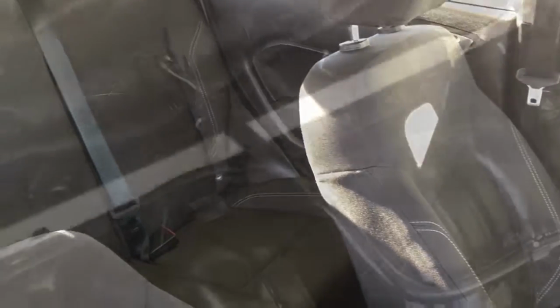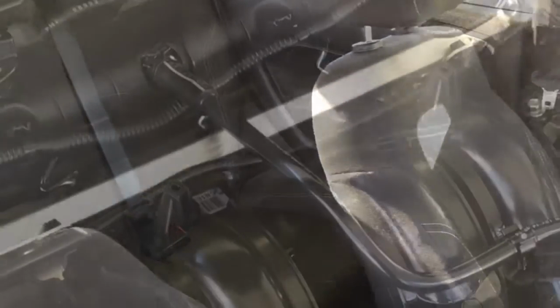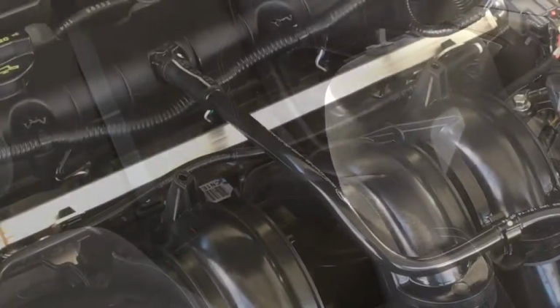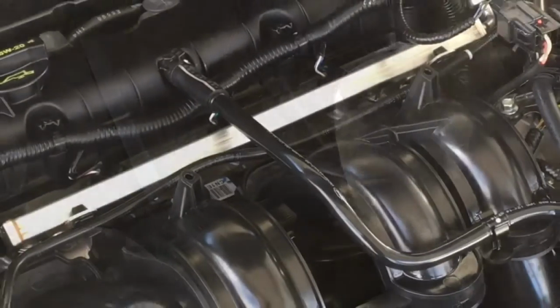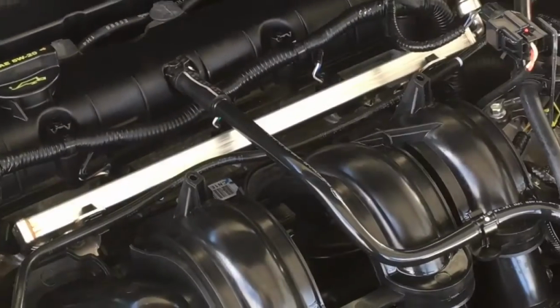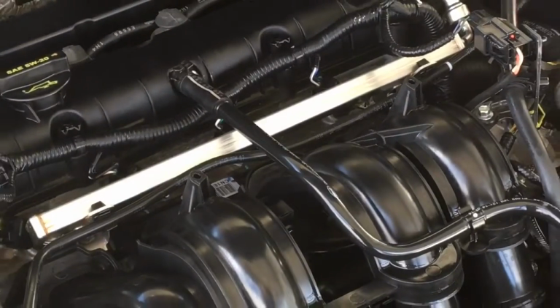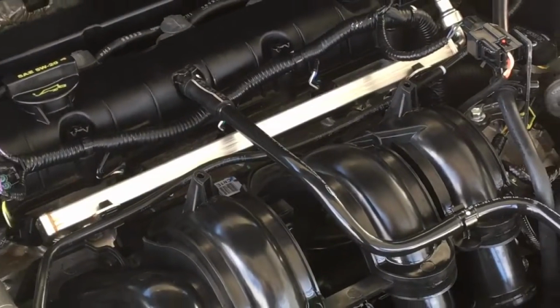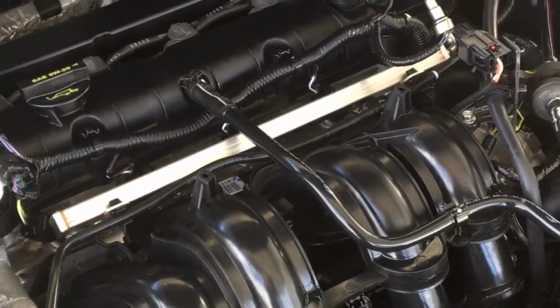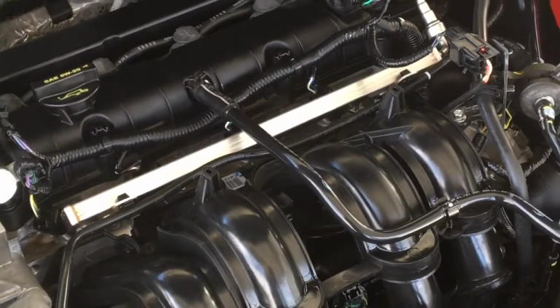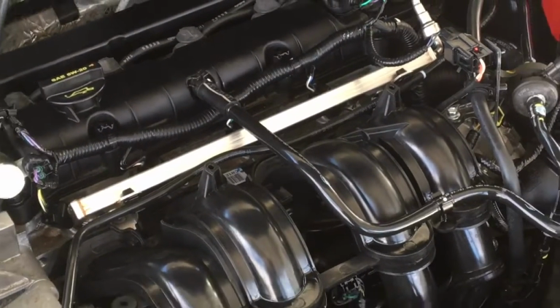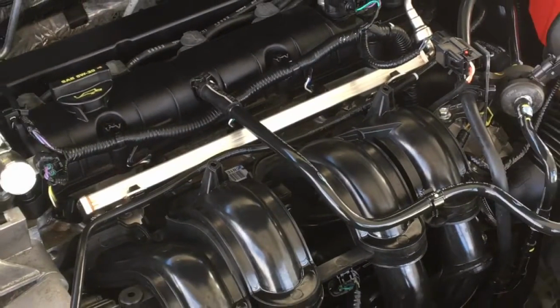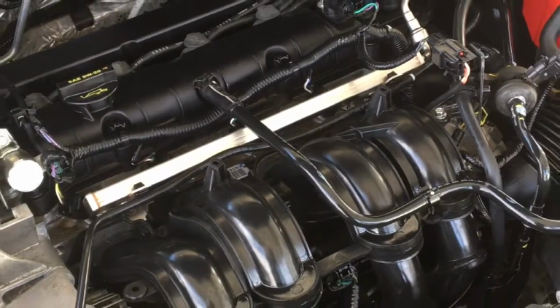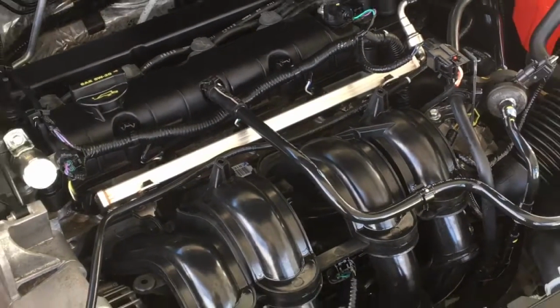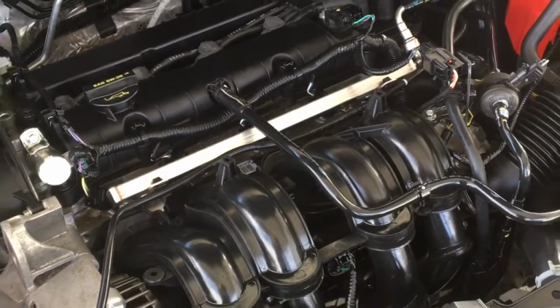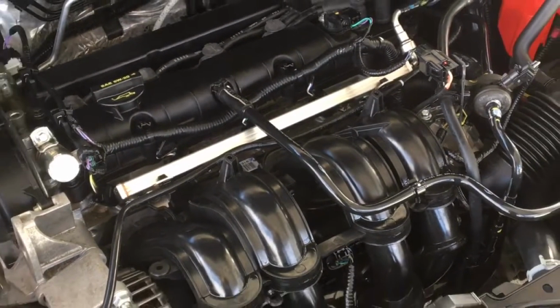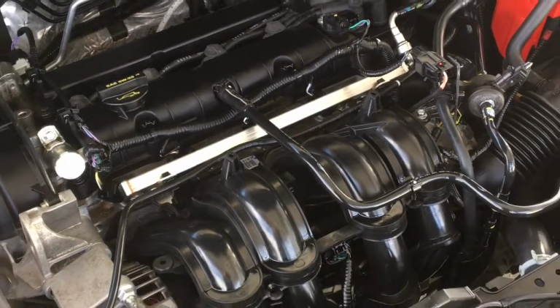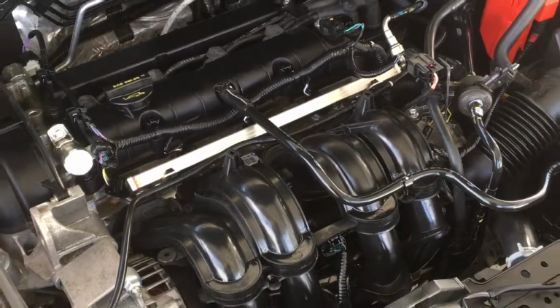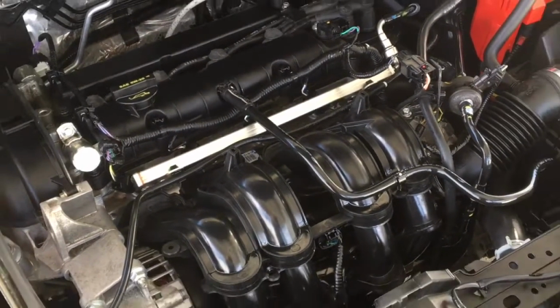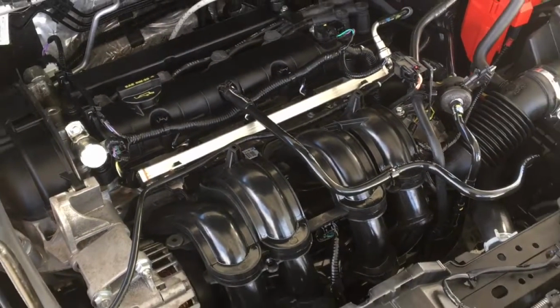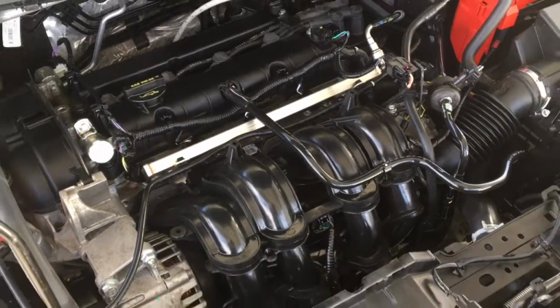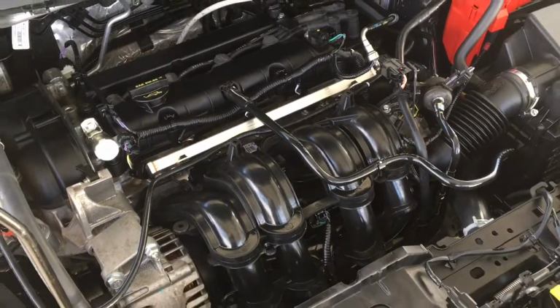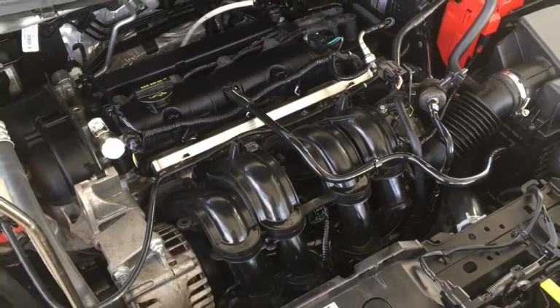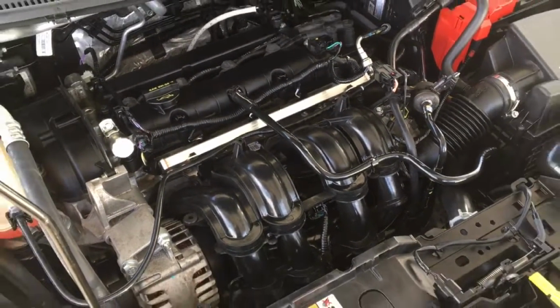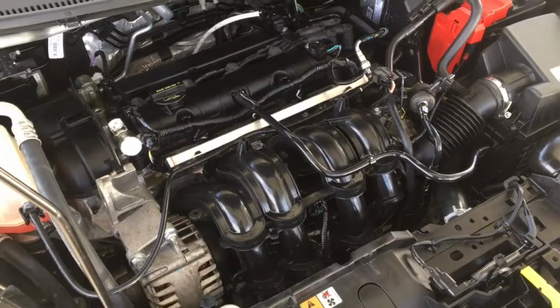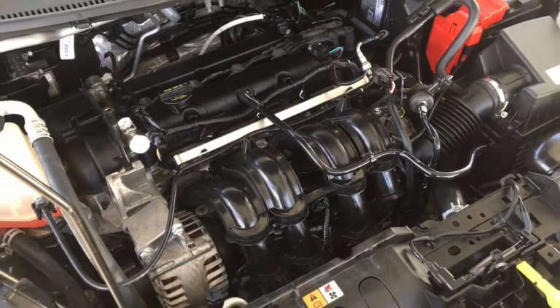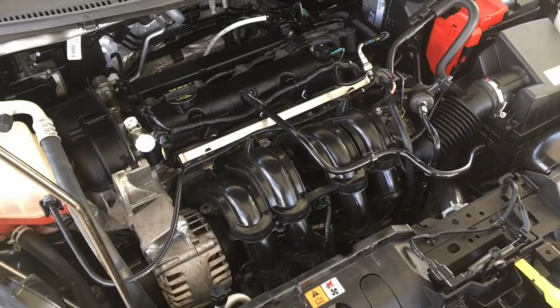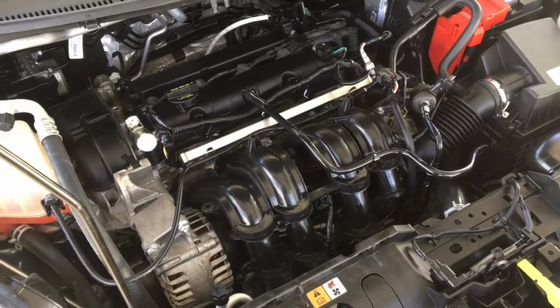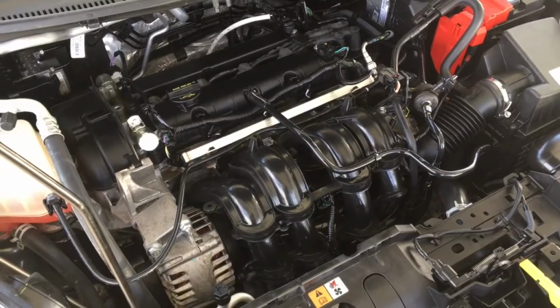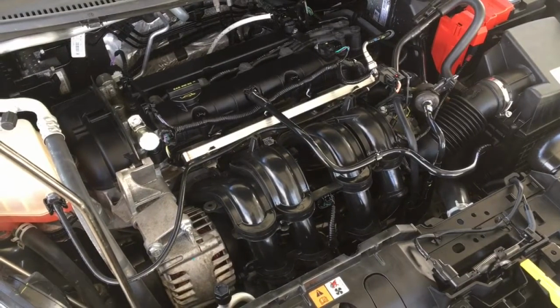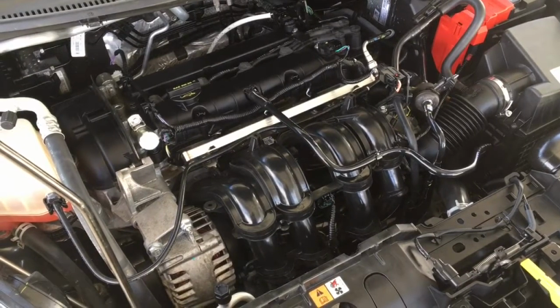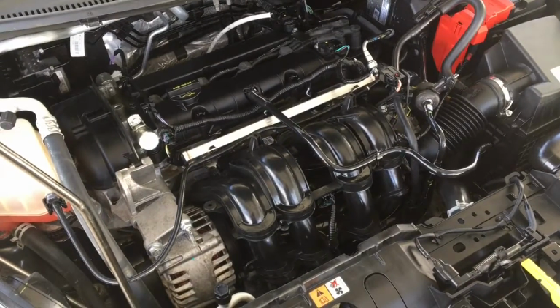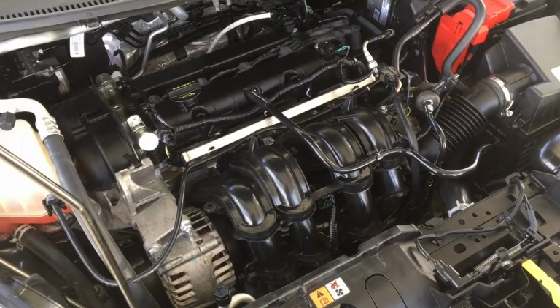The engine bay is factory fresh and power comes from a 1.6 liter four-cylinder engine mated to a six-speed automatic.